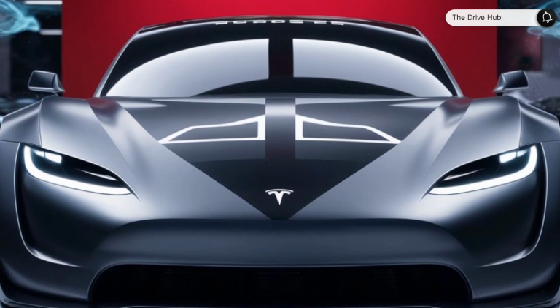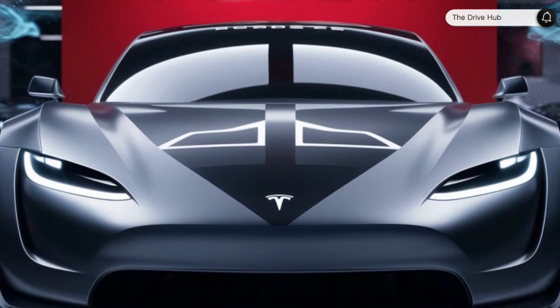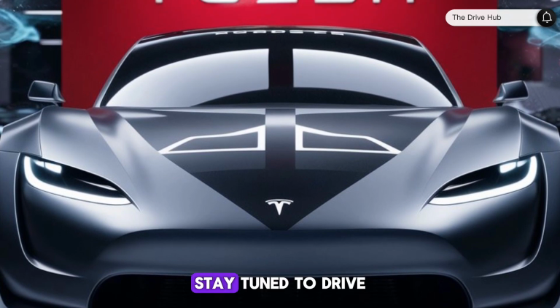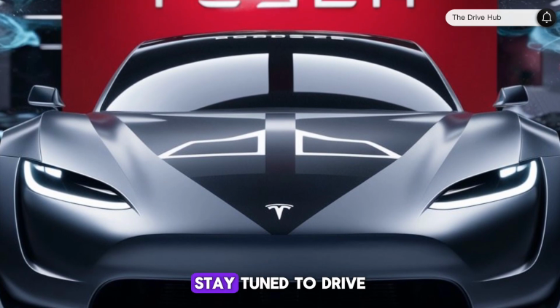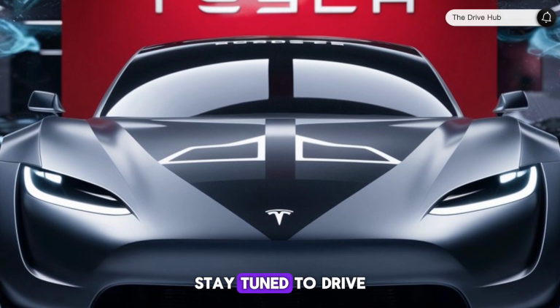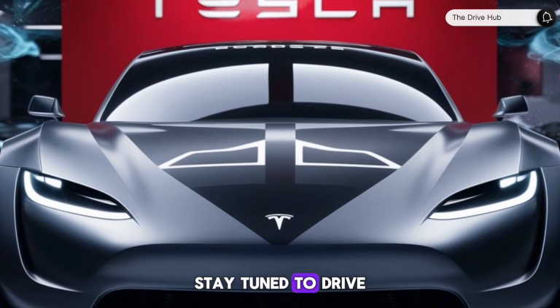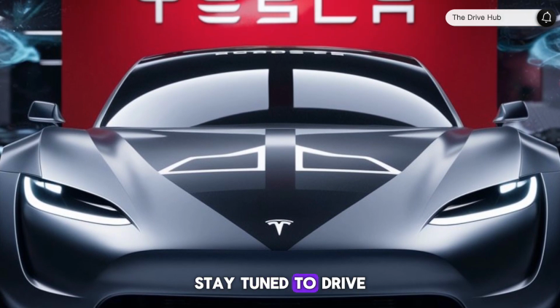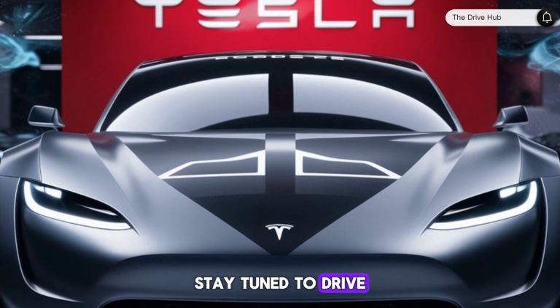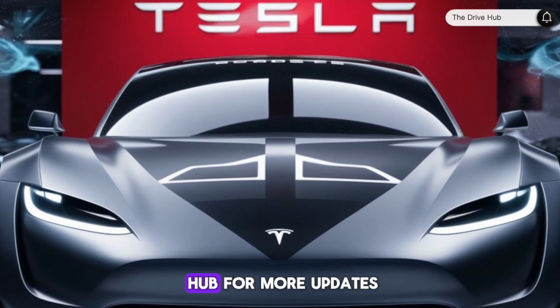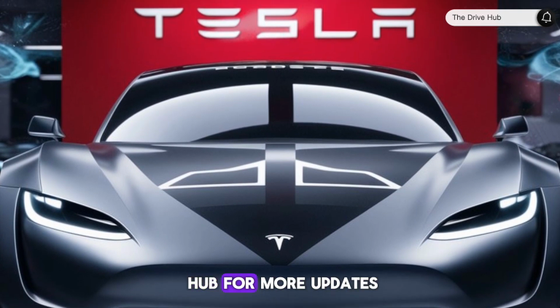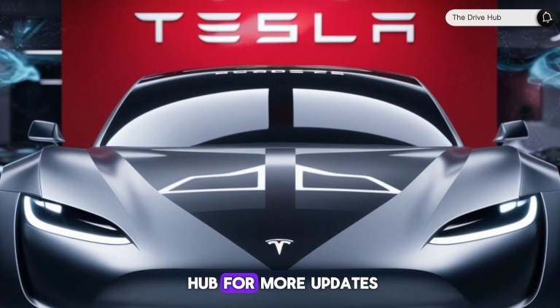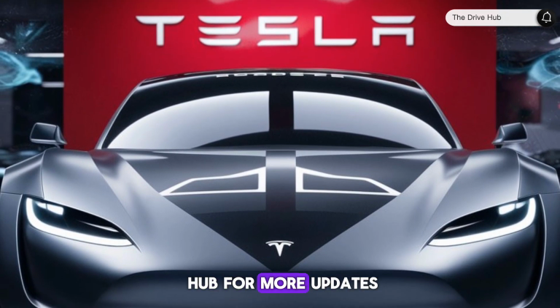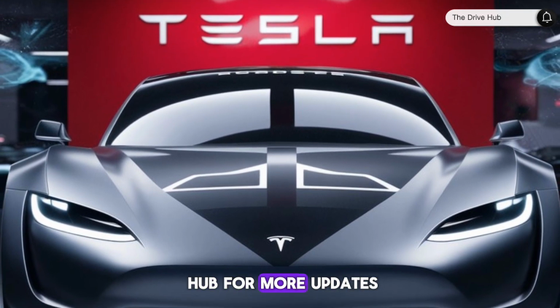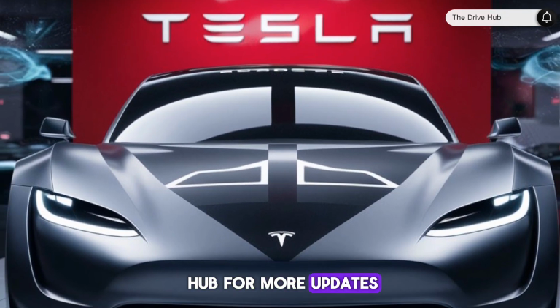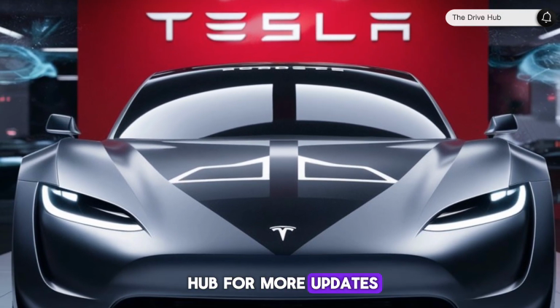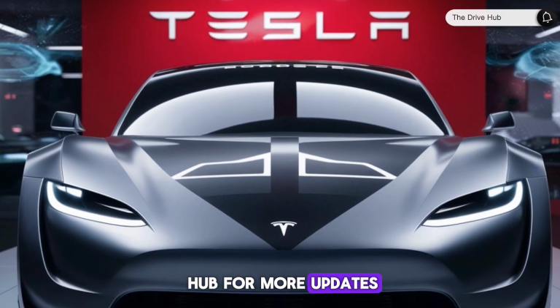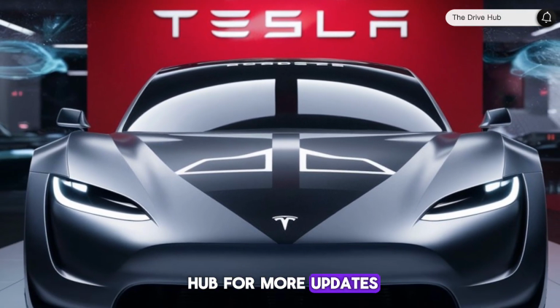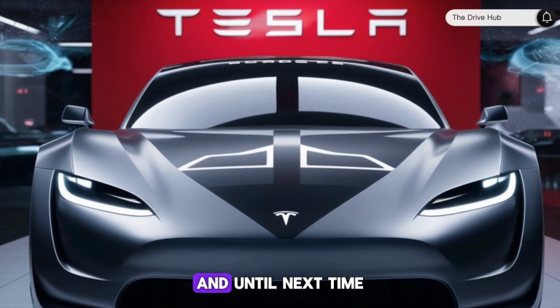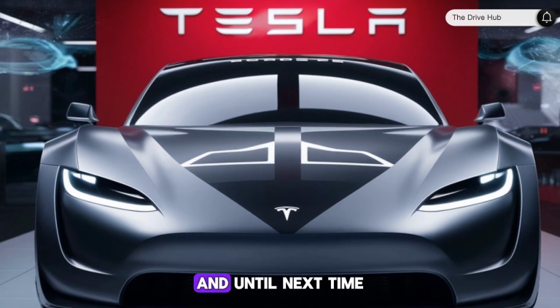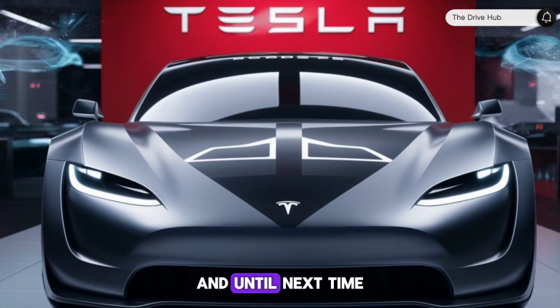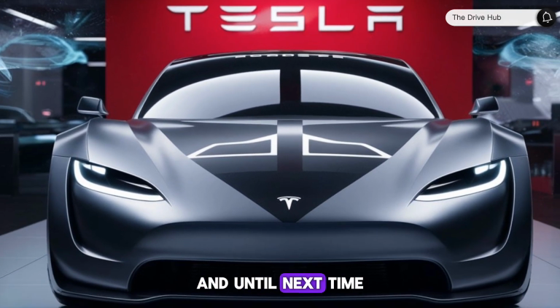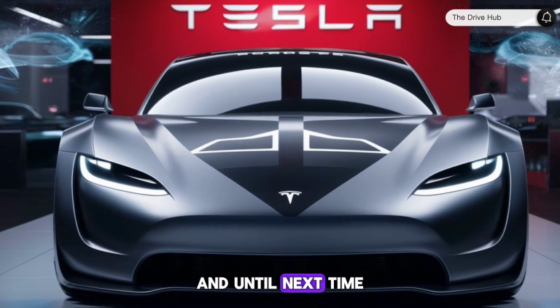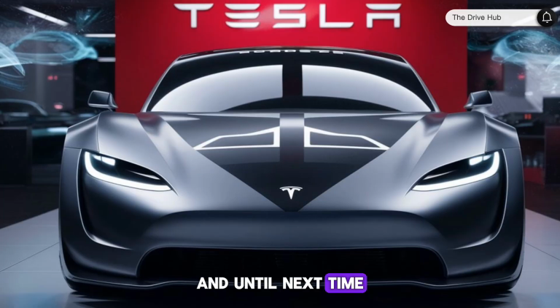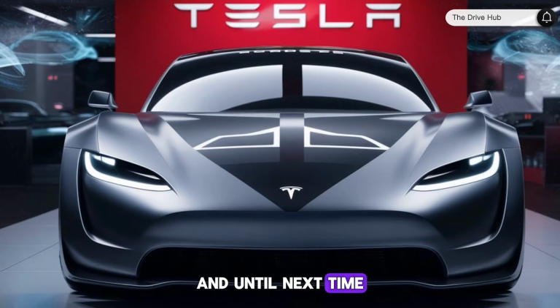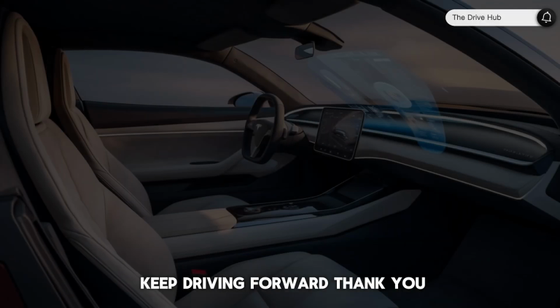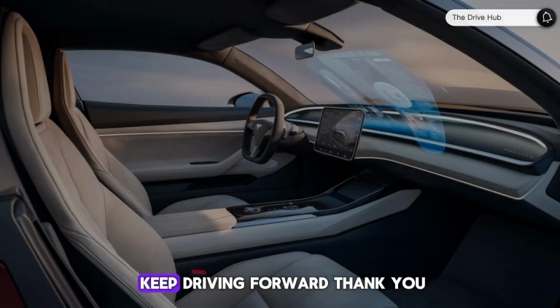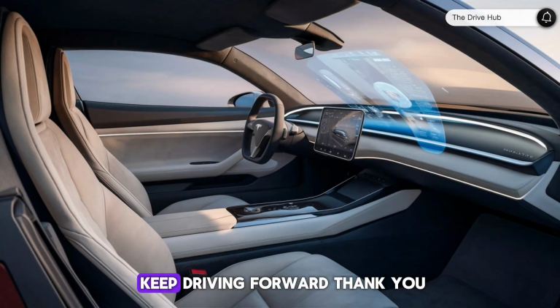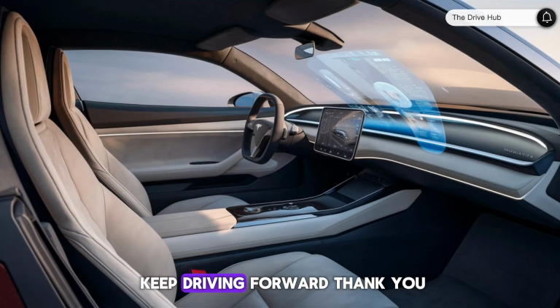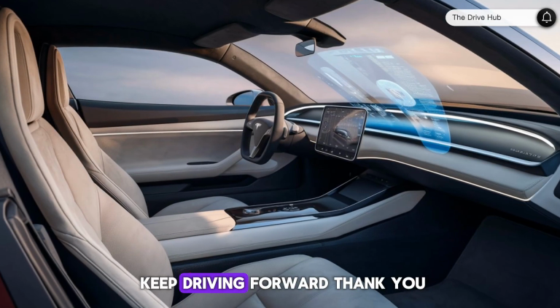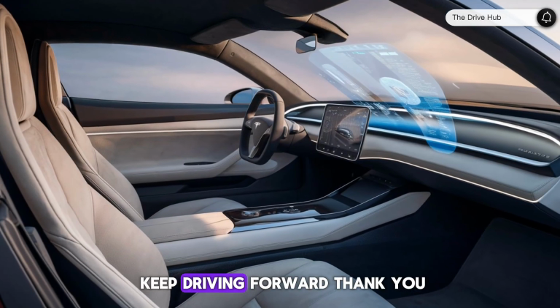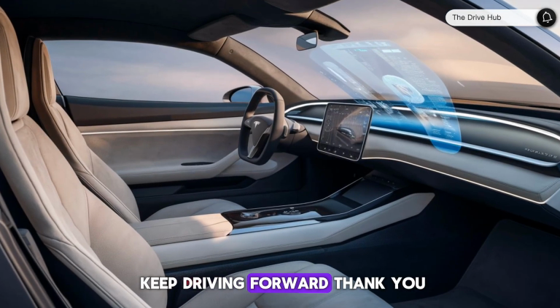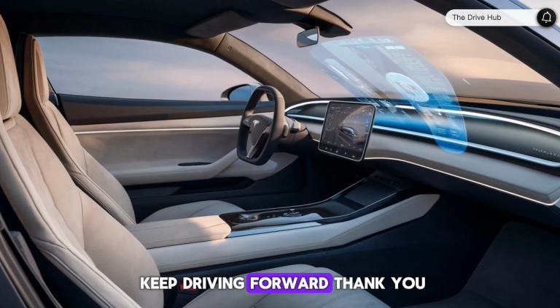Stay tuned to DriveHub for more updates, and until next time, keep driving forward.